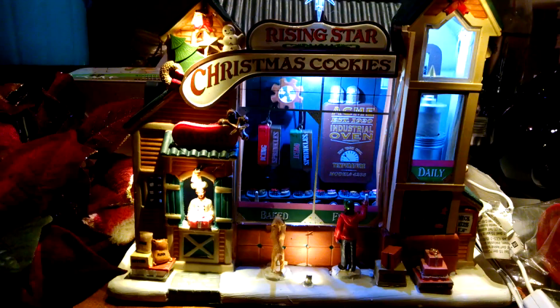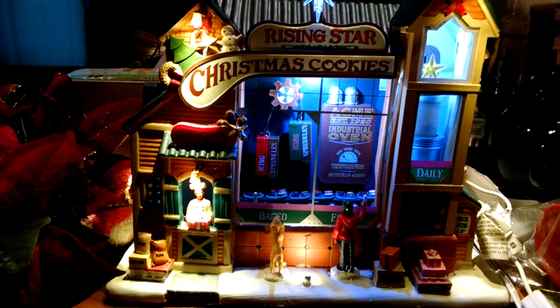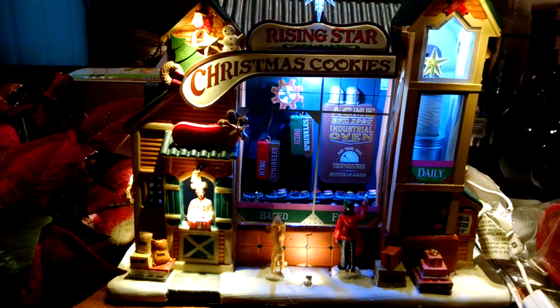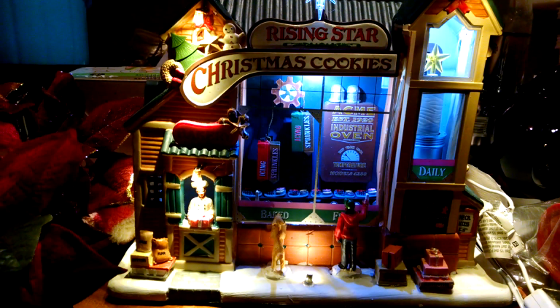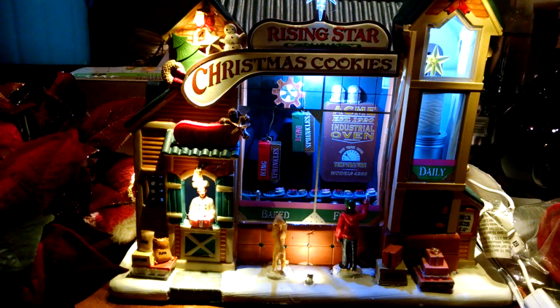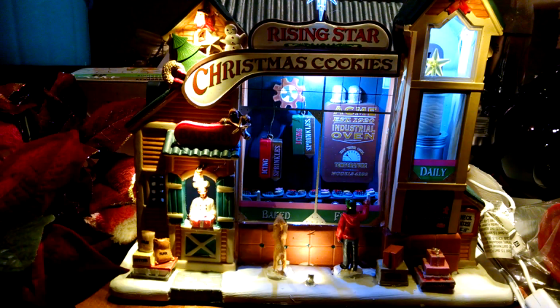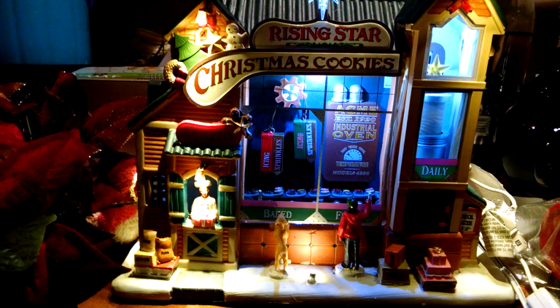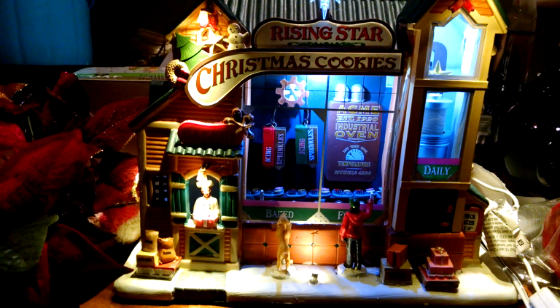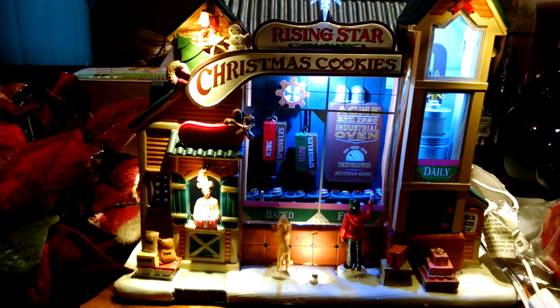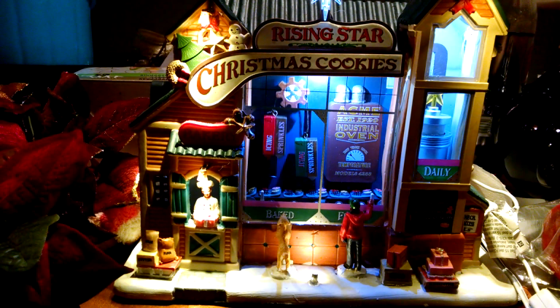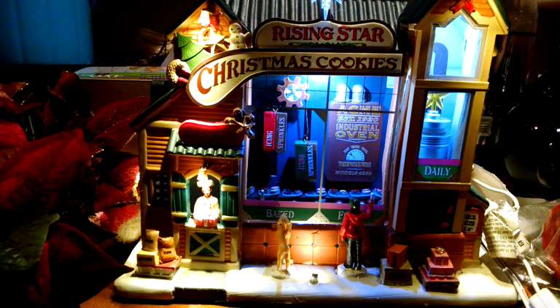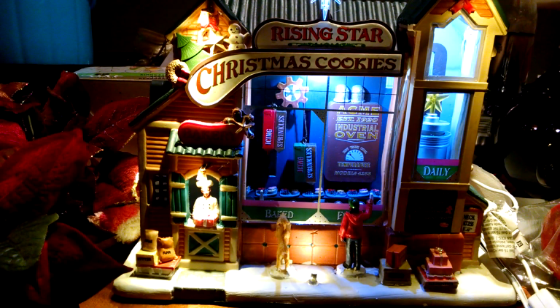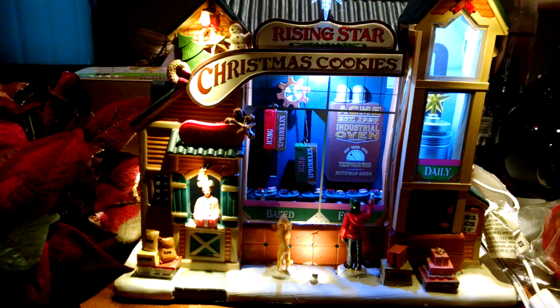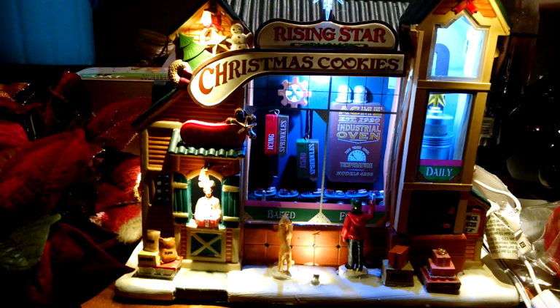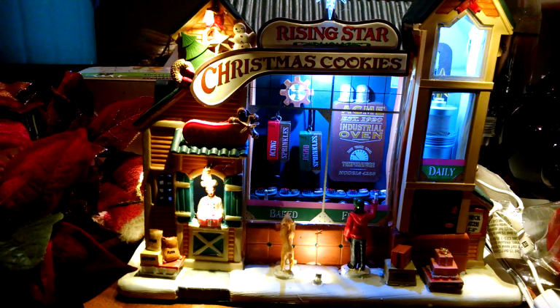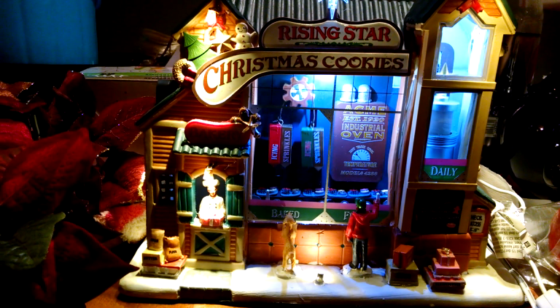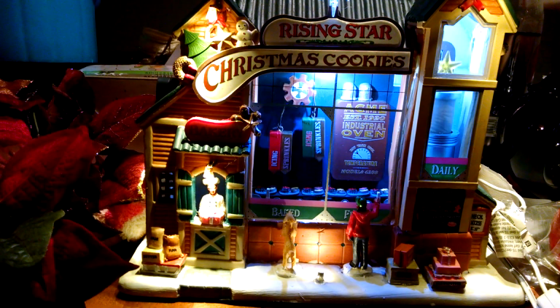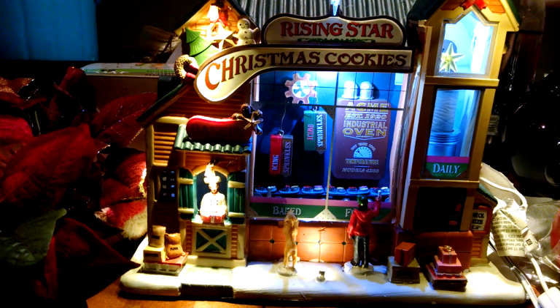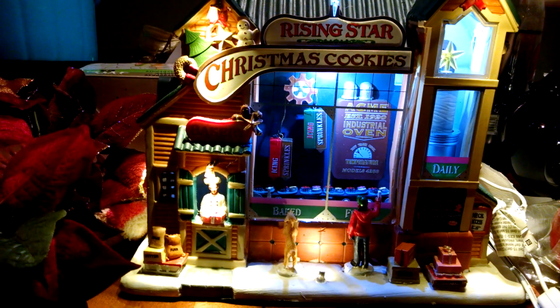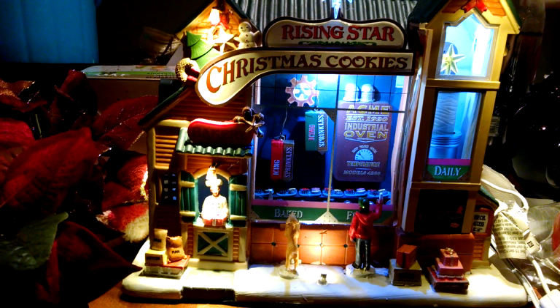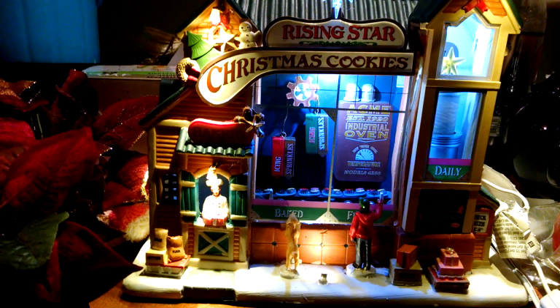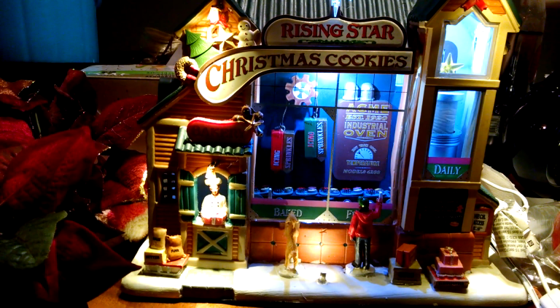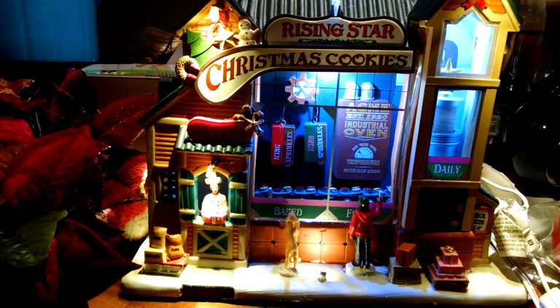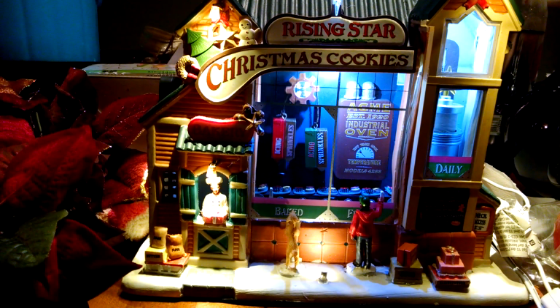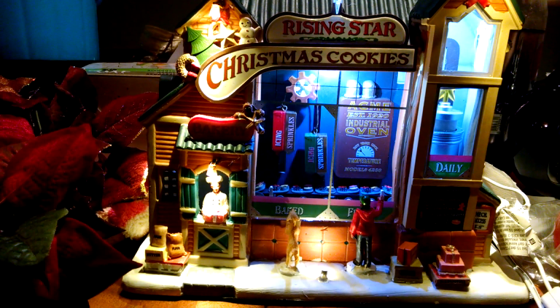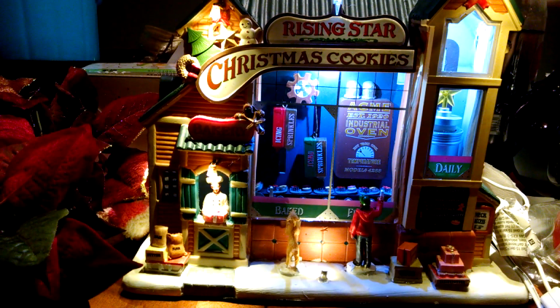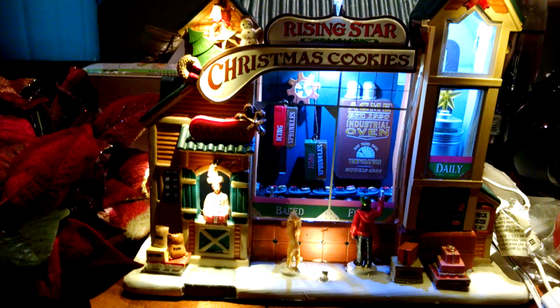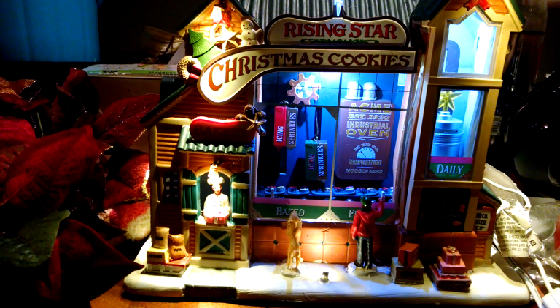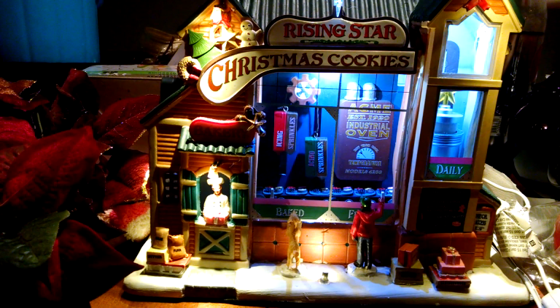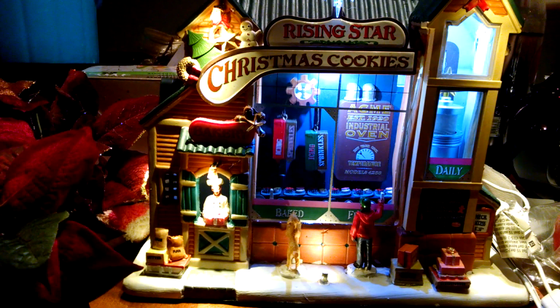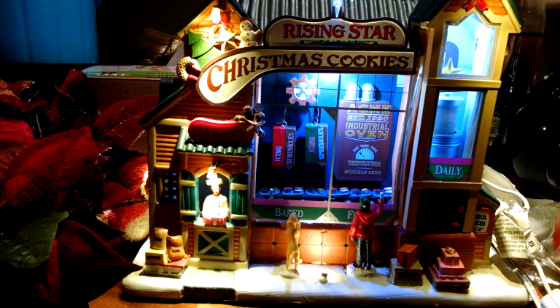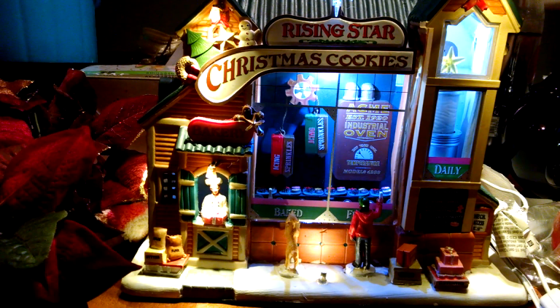Hi everyone, it's Scrap Lady here, and this is what I got out of the dumpster.